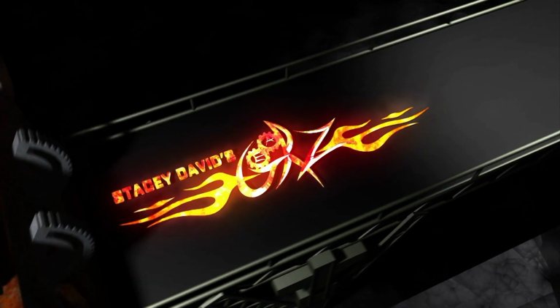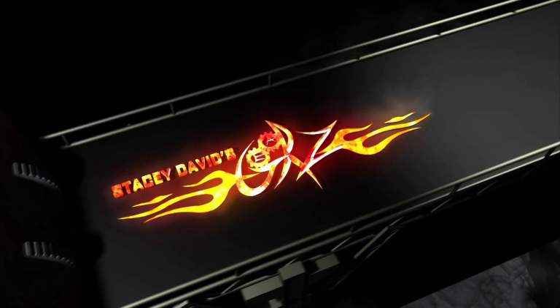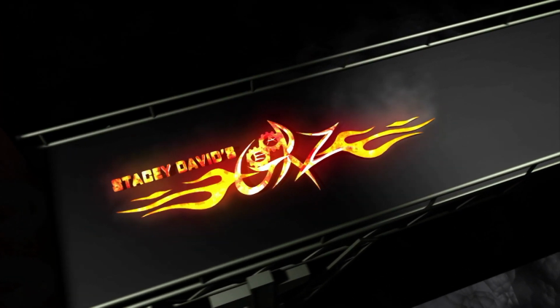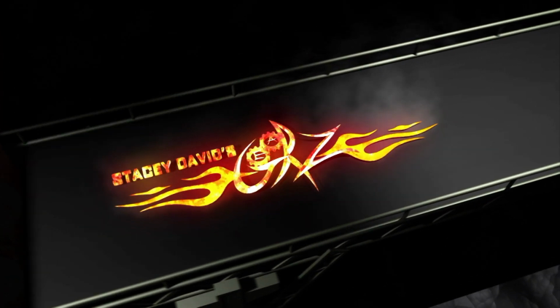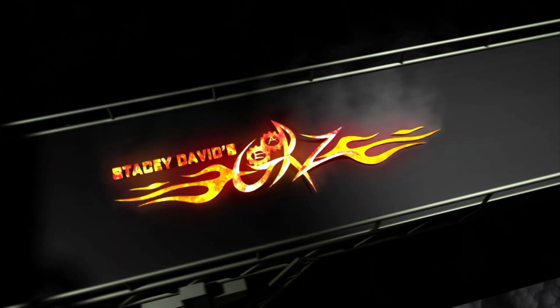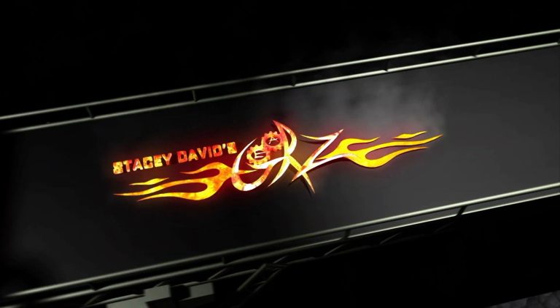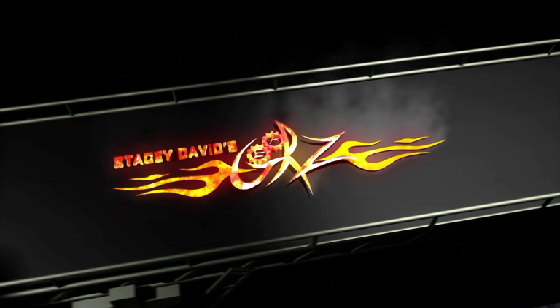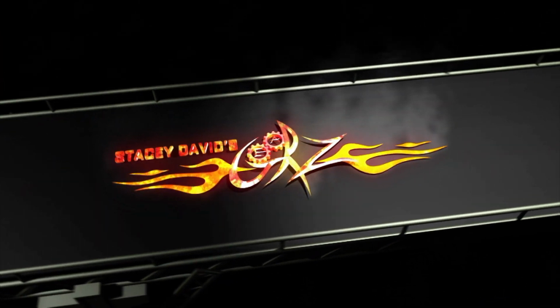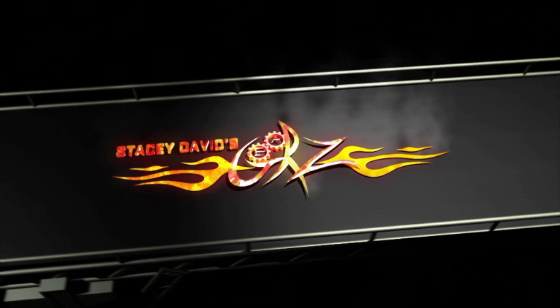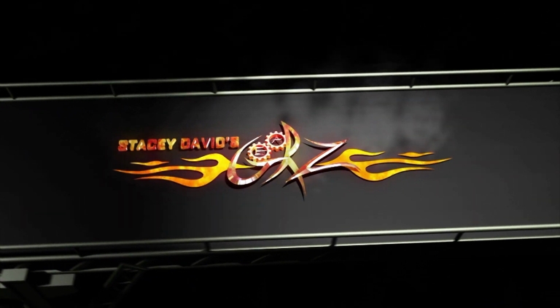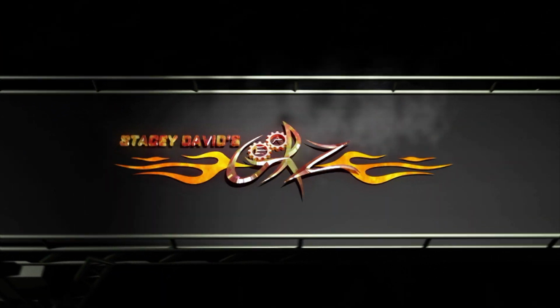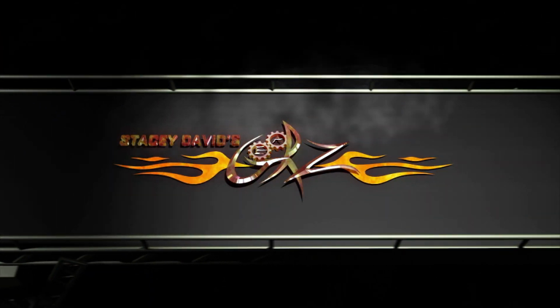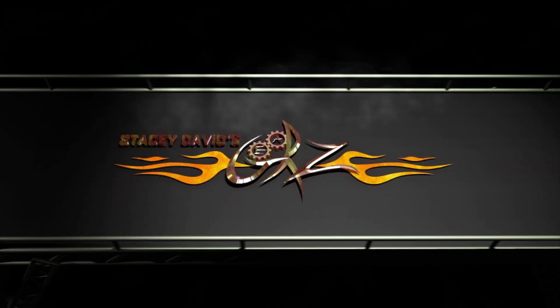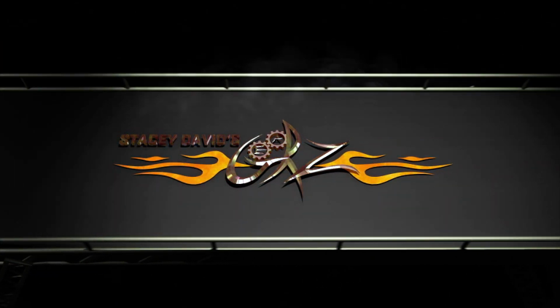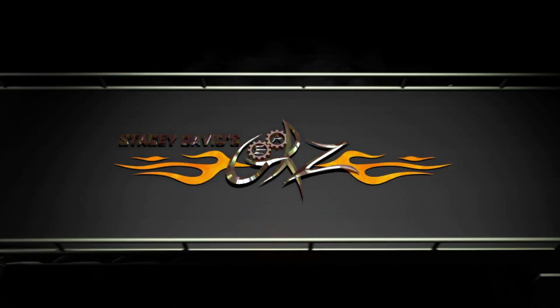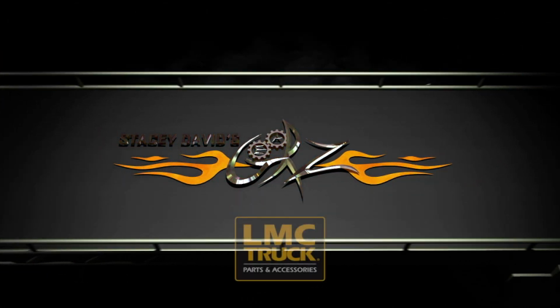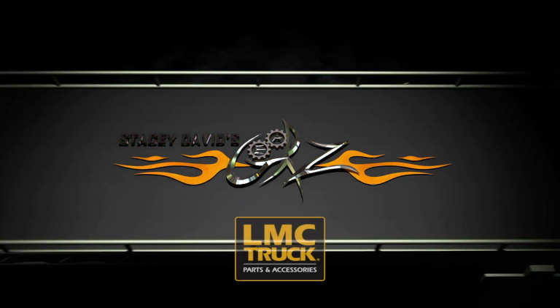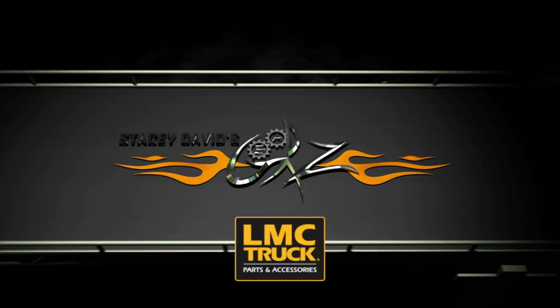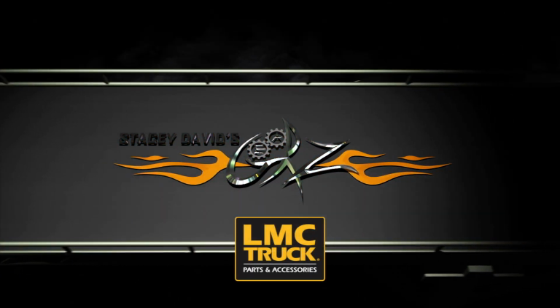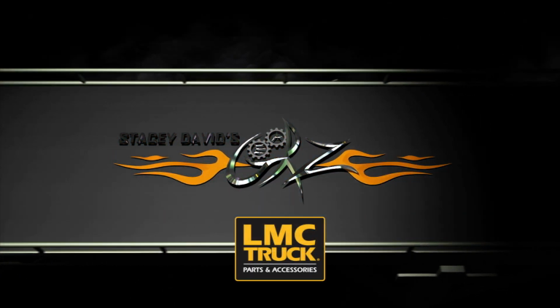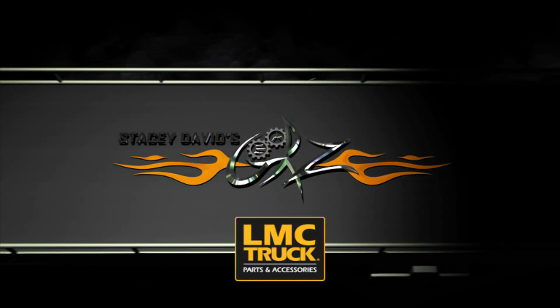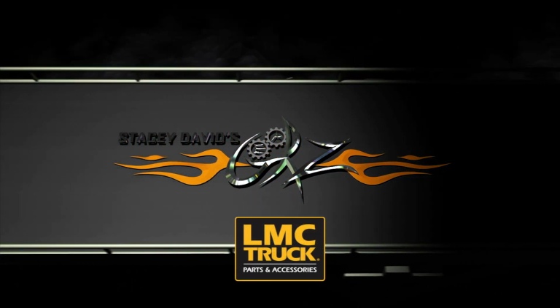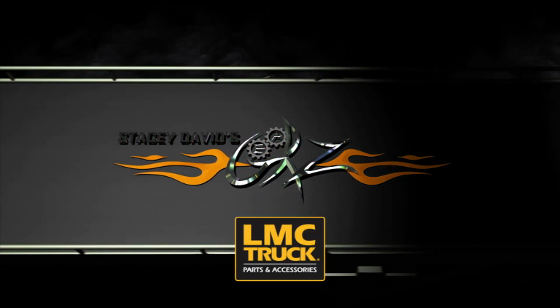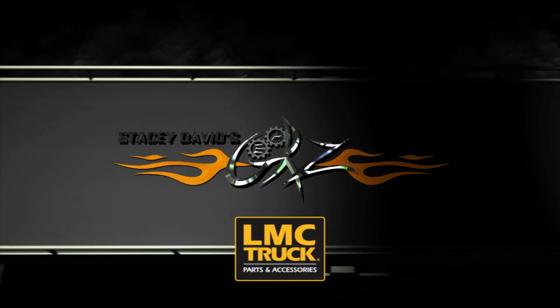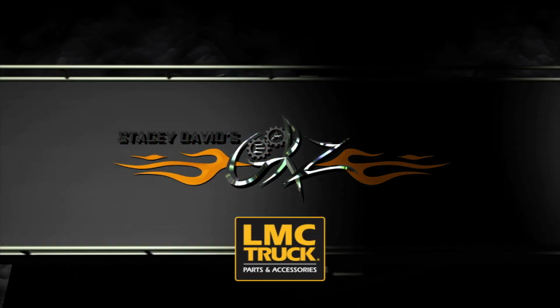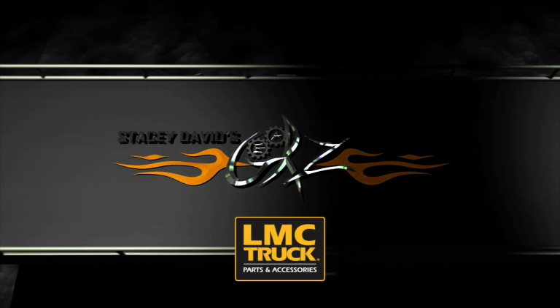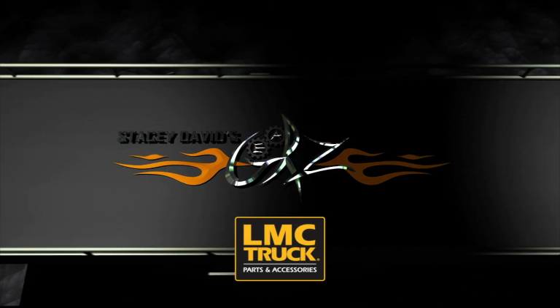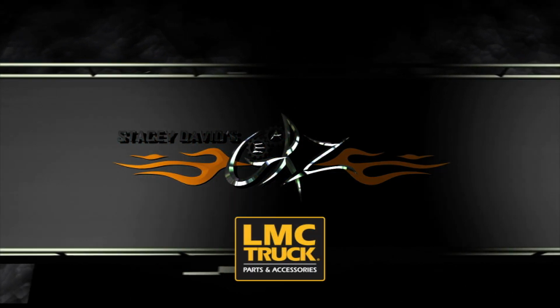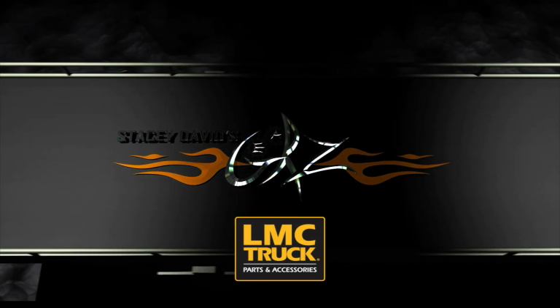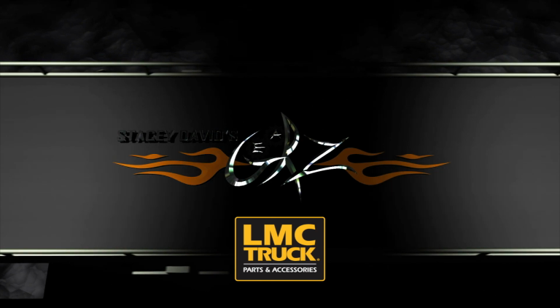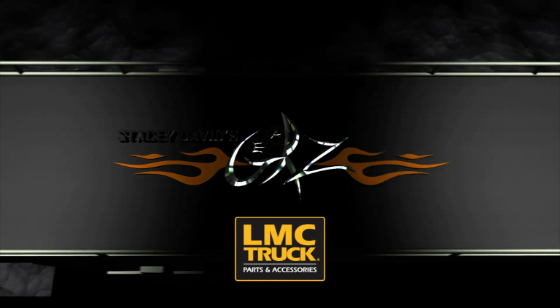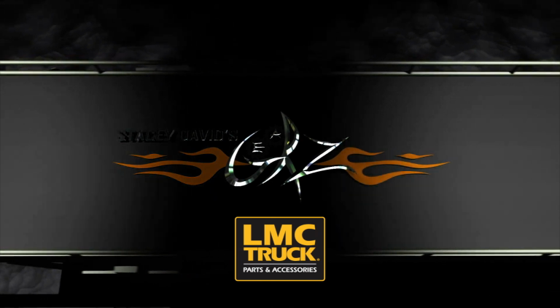Now you're watching Gears, brought to you by LMC Truck. Keep them on the road.